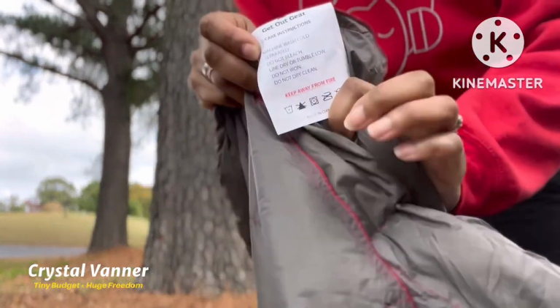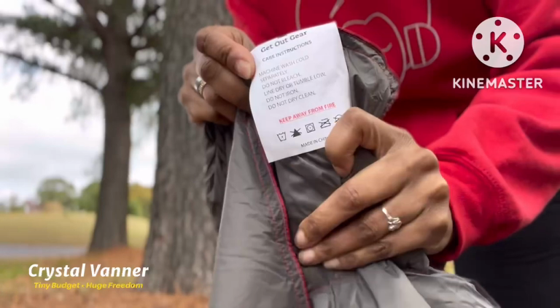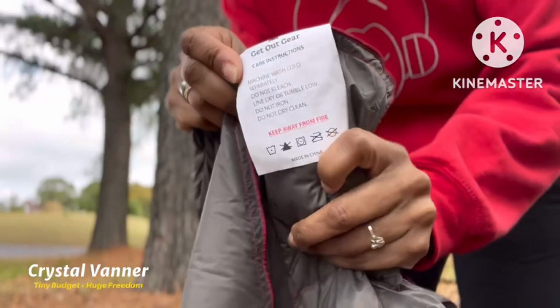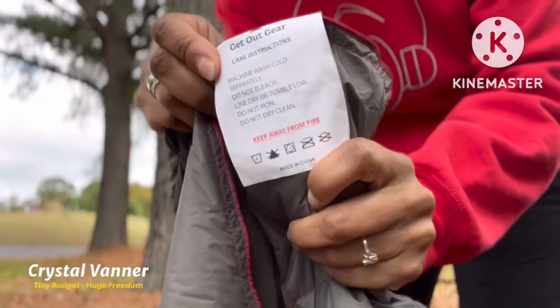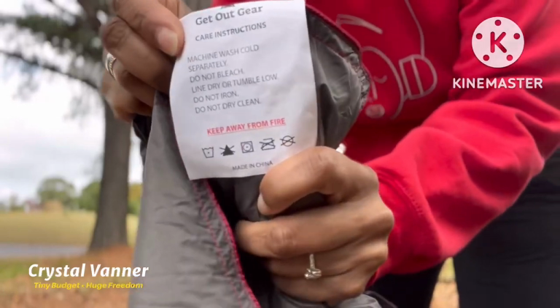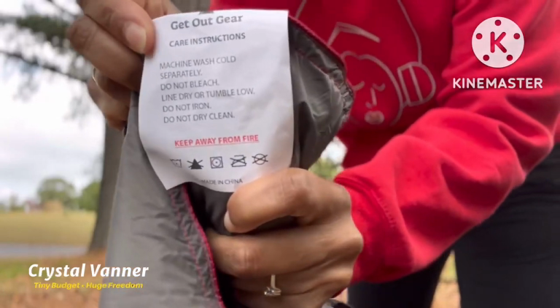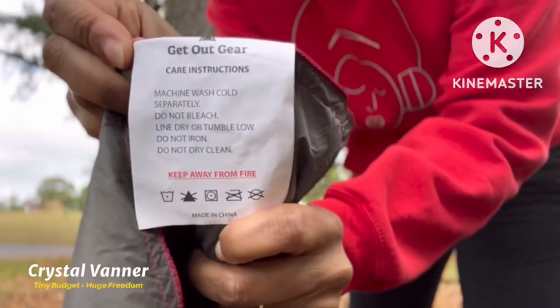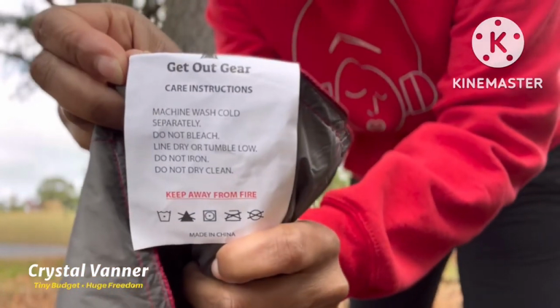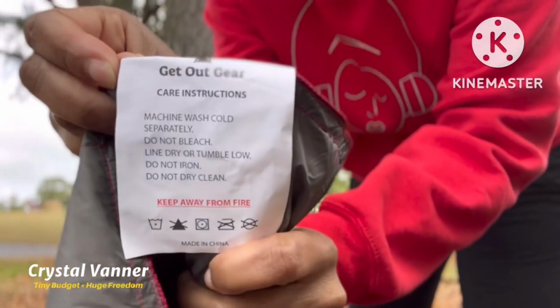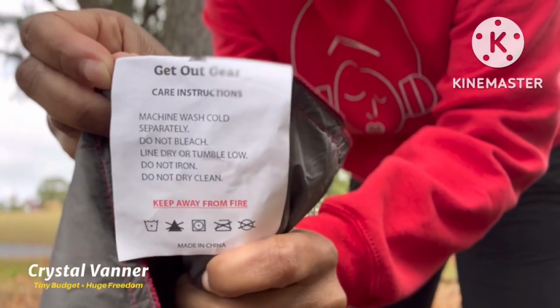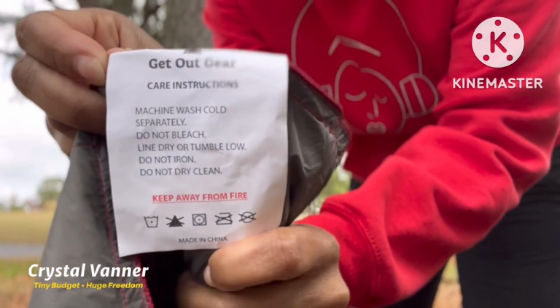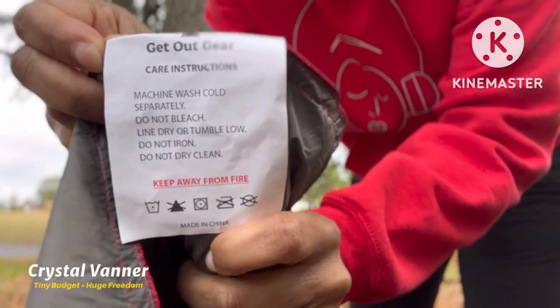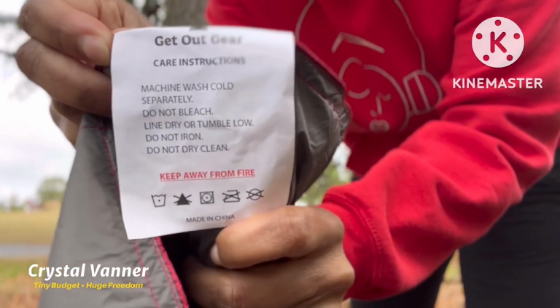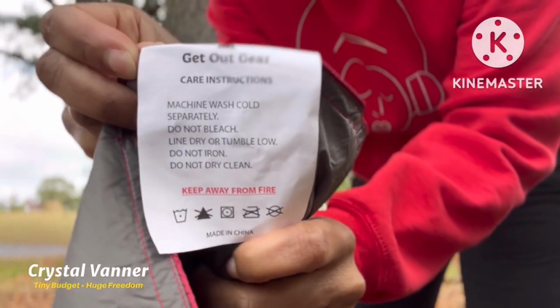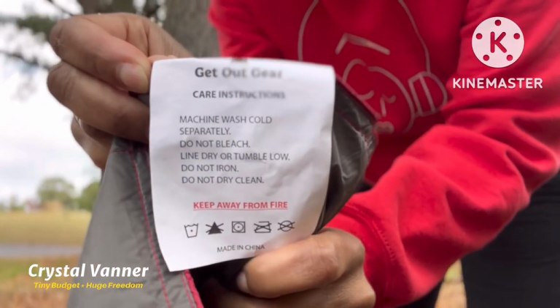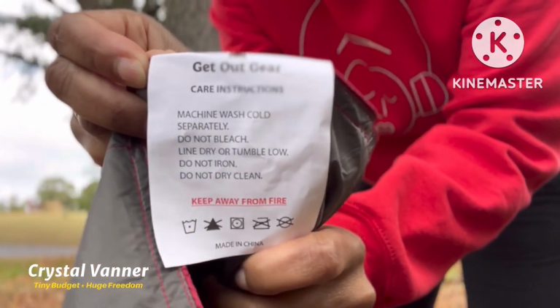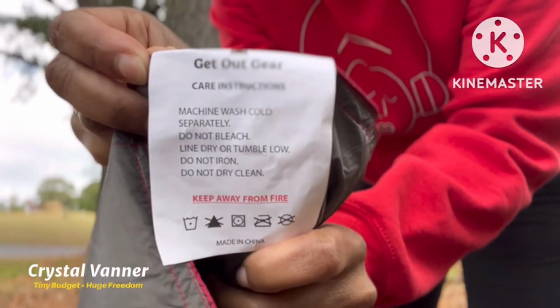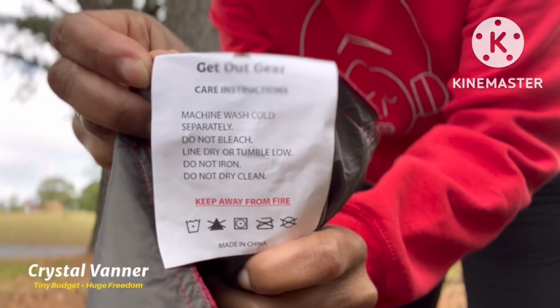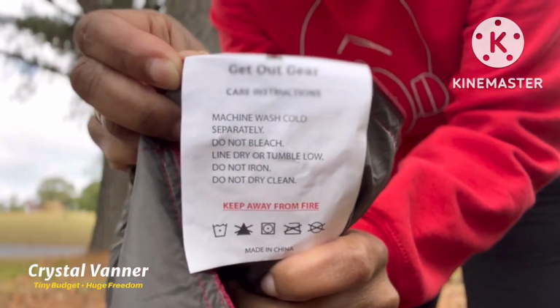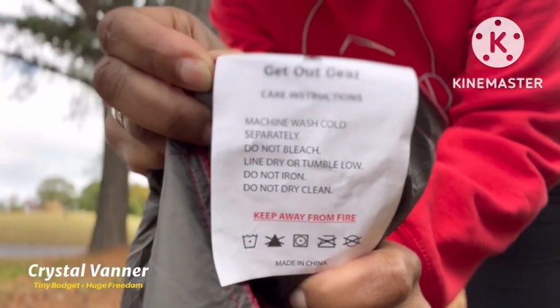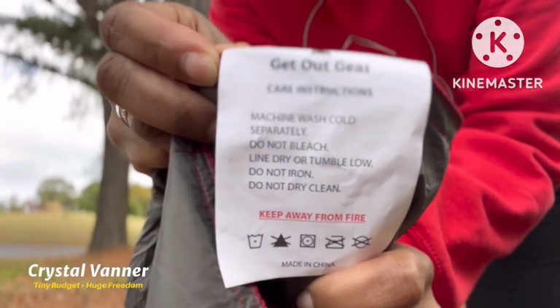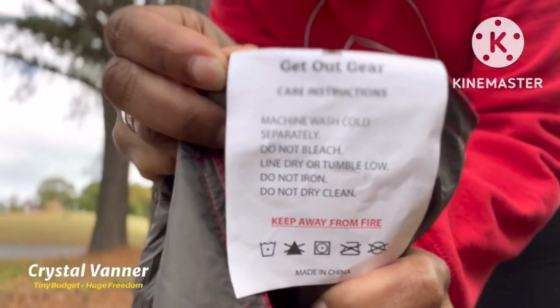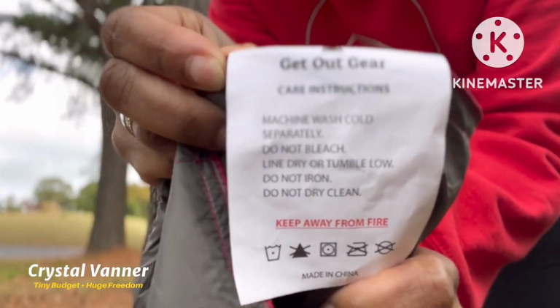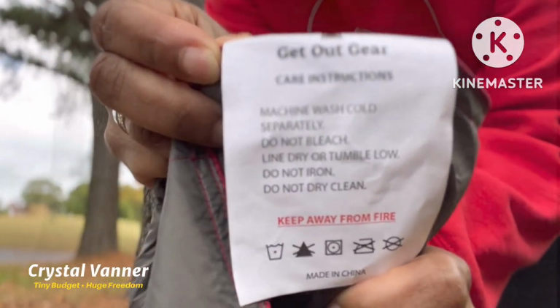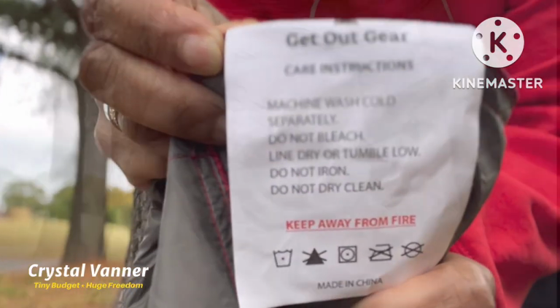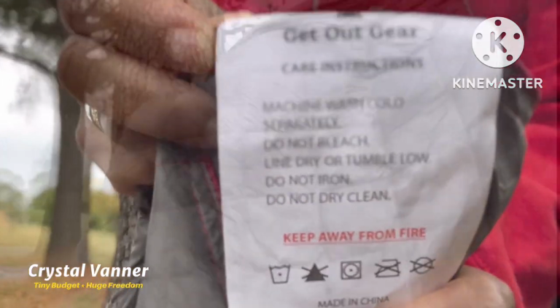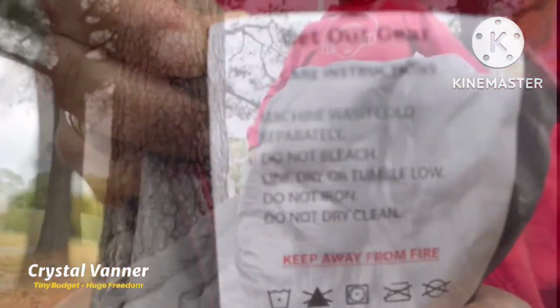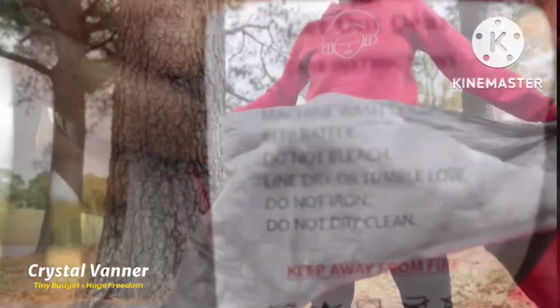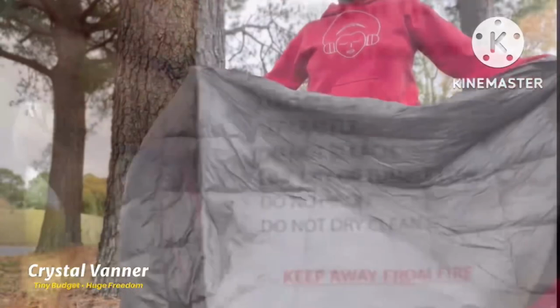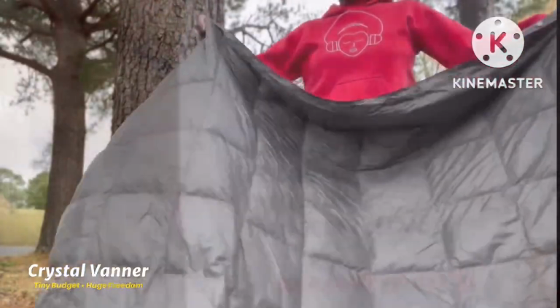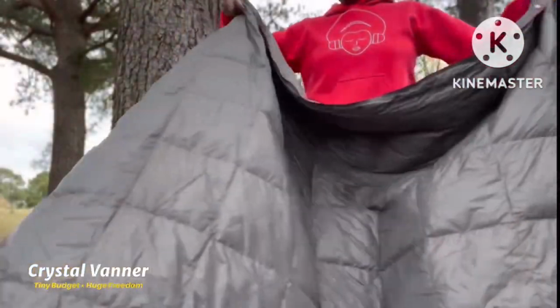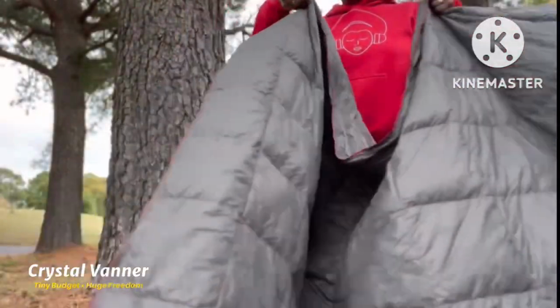Machine washable. You can dry it on low, or you can hang it up to dry like I did.